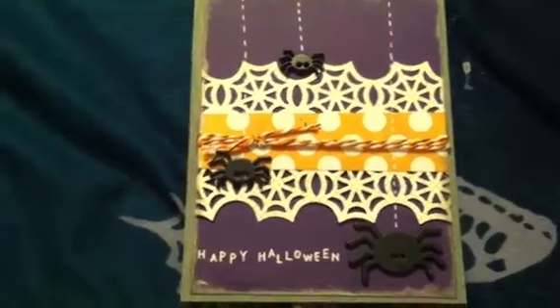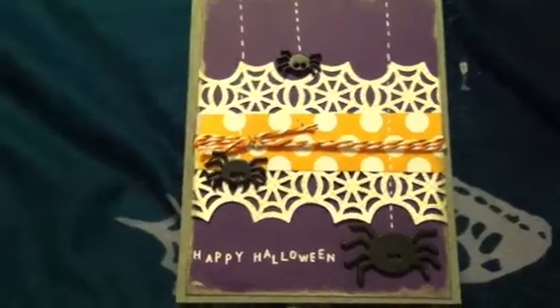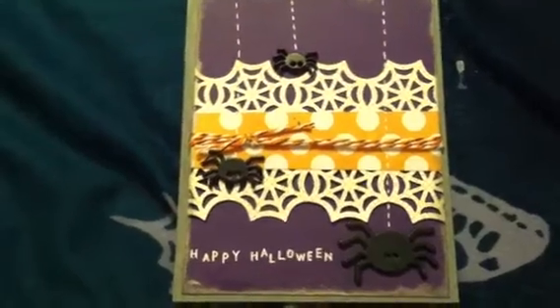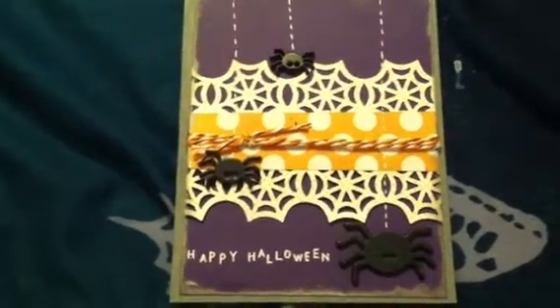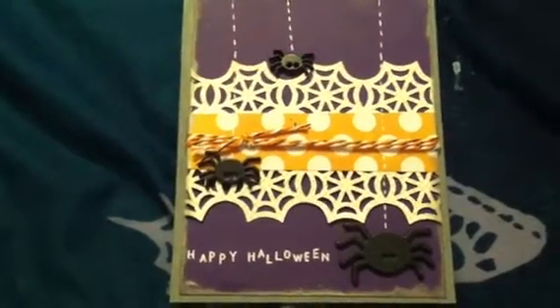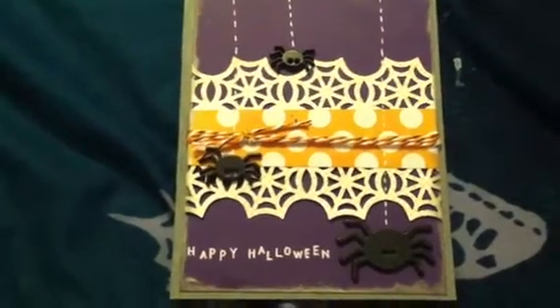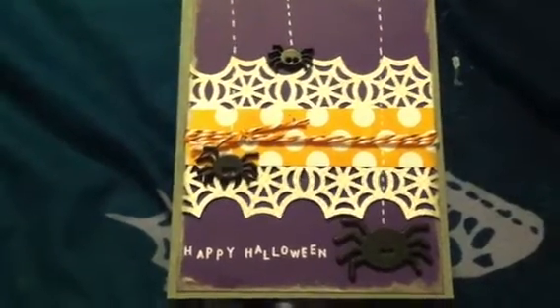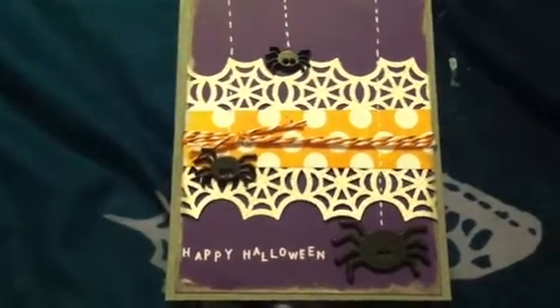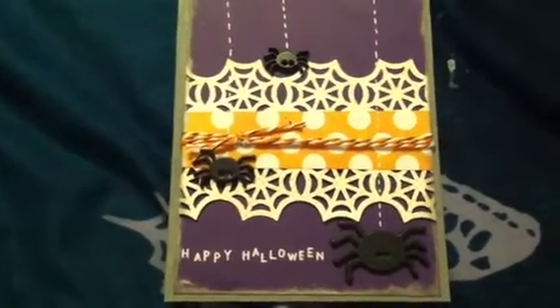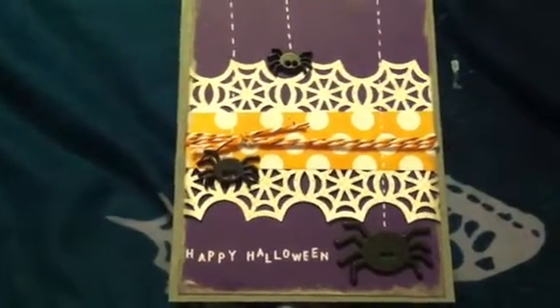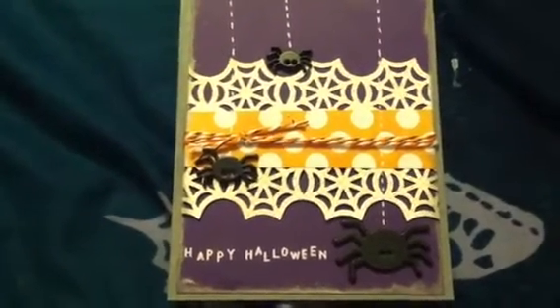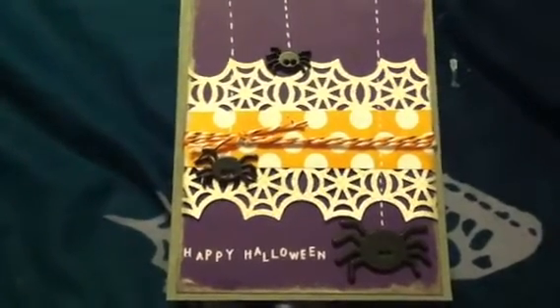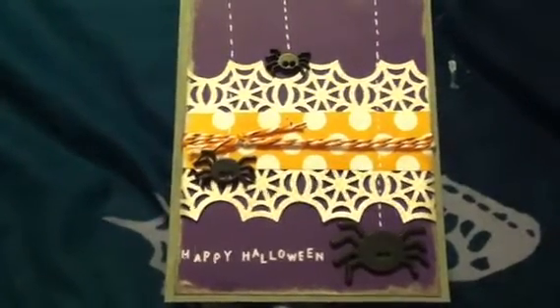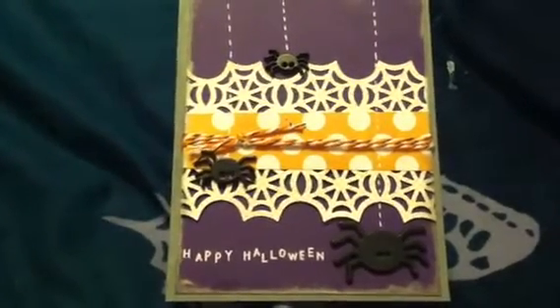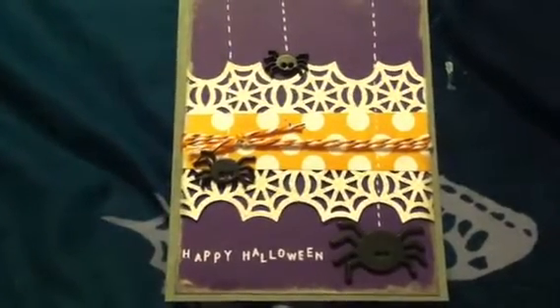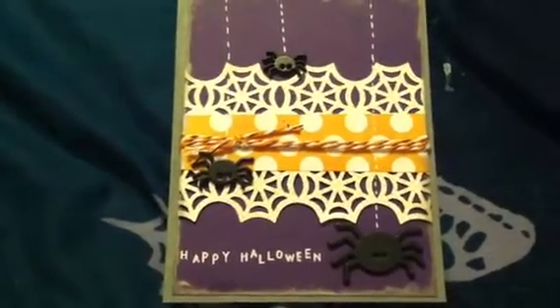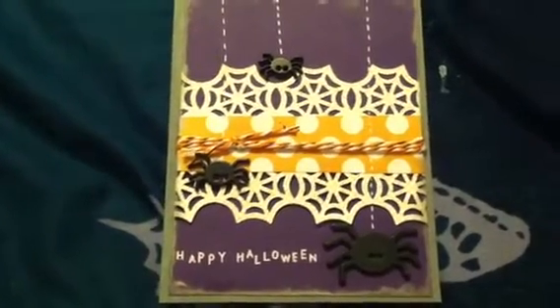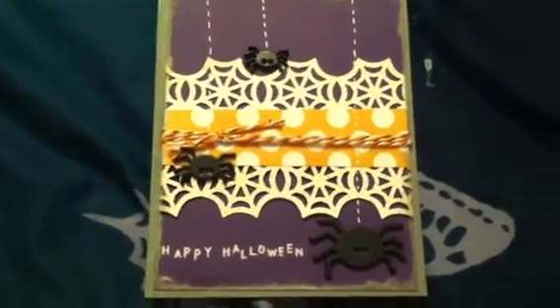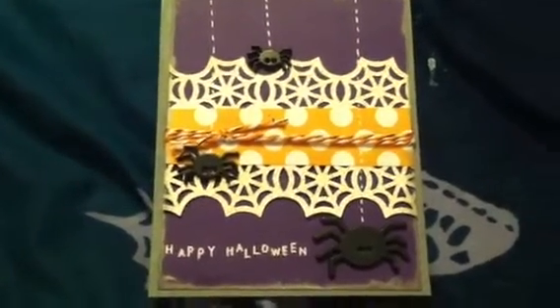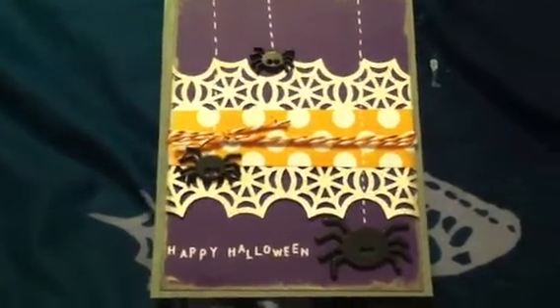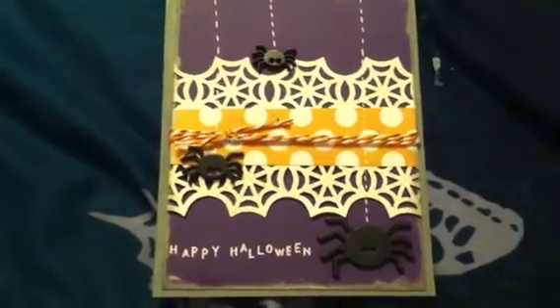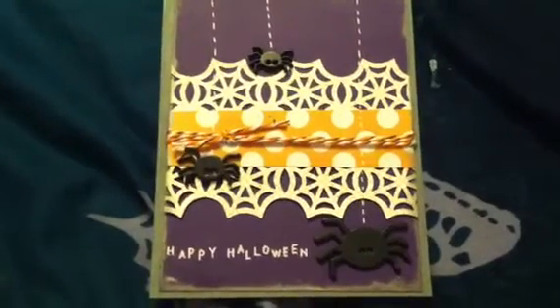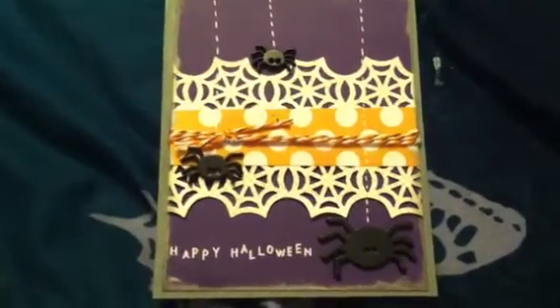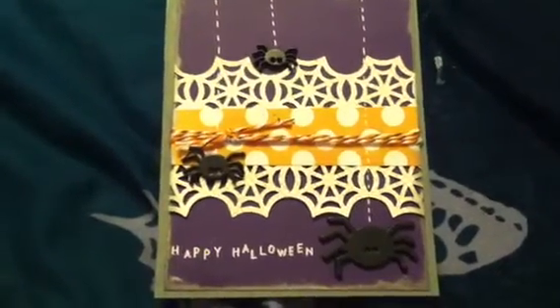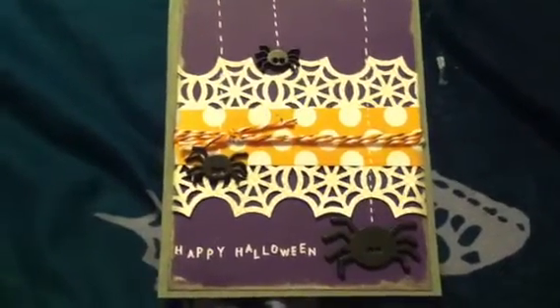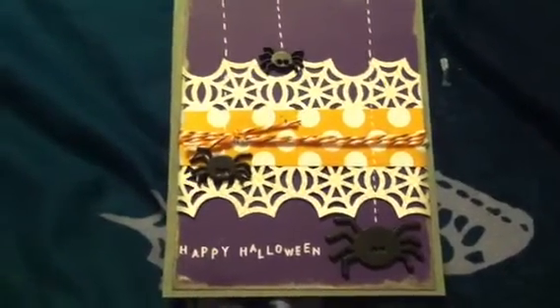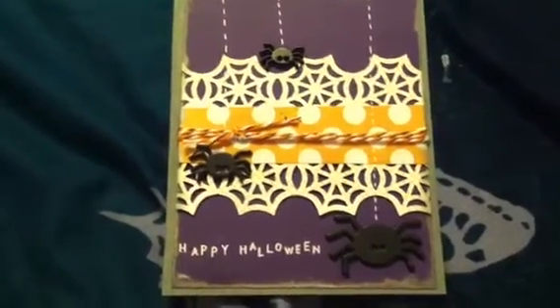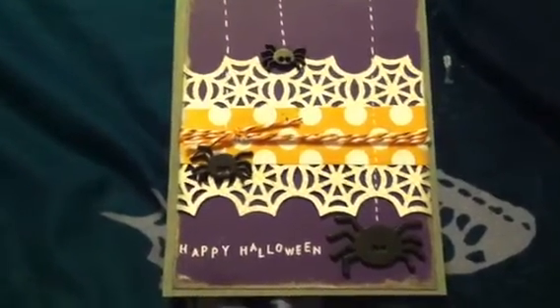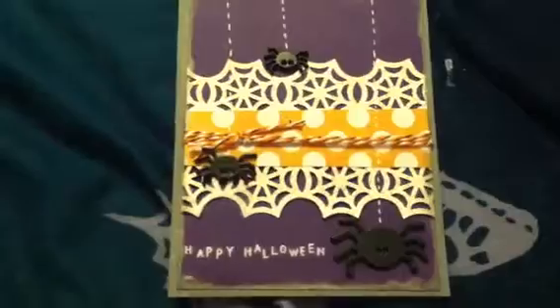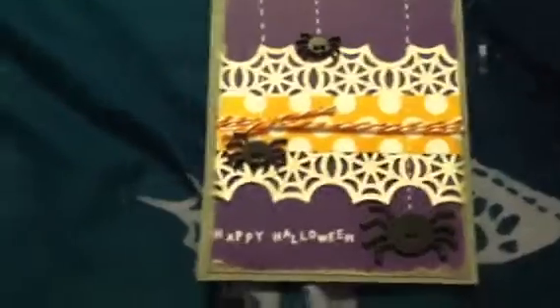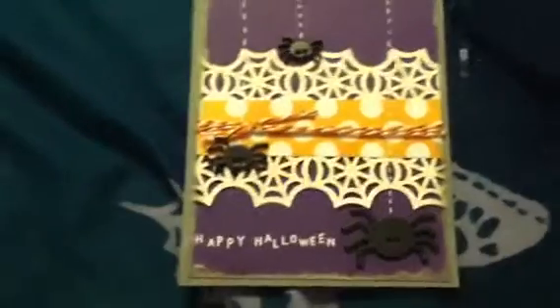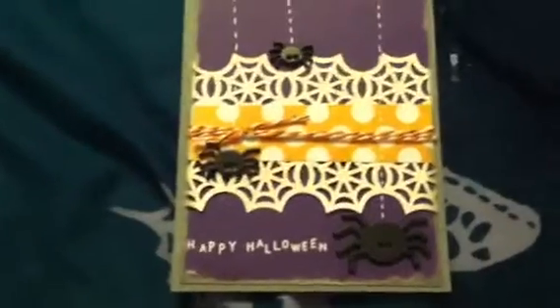Hi everyone, this is Bethany, Beauty Crafty Girl, and I just wanted to share some cards that I made yesterday.